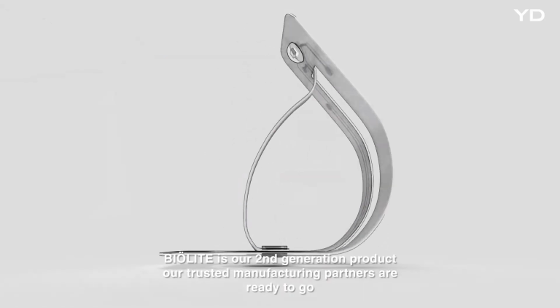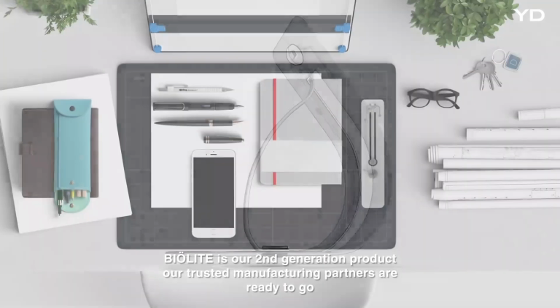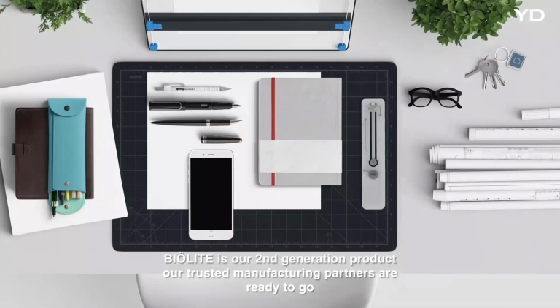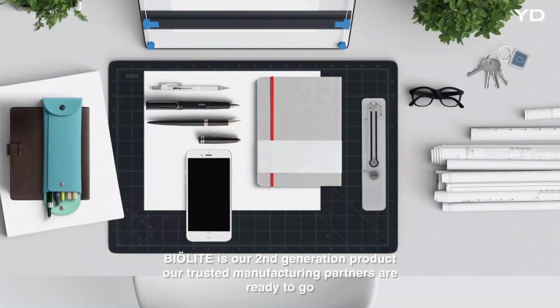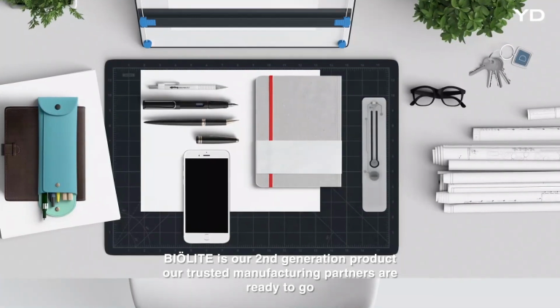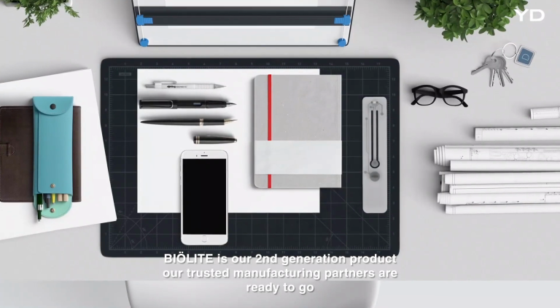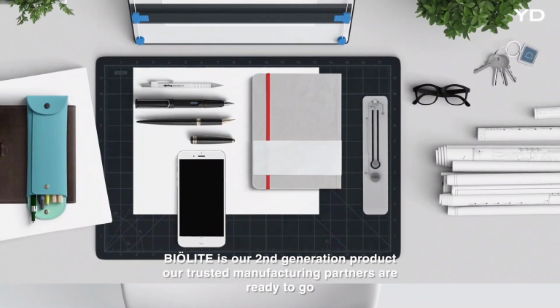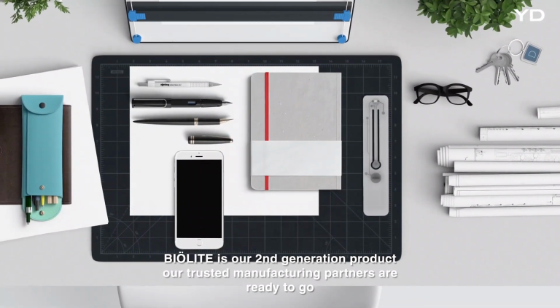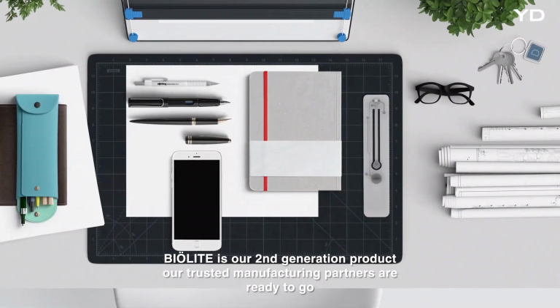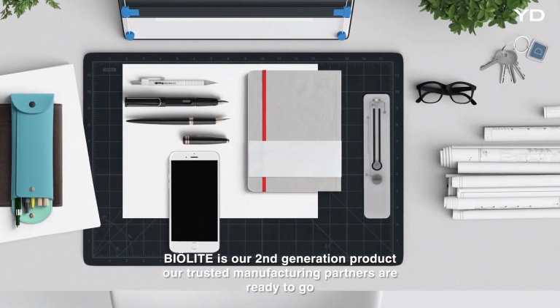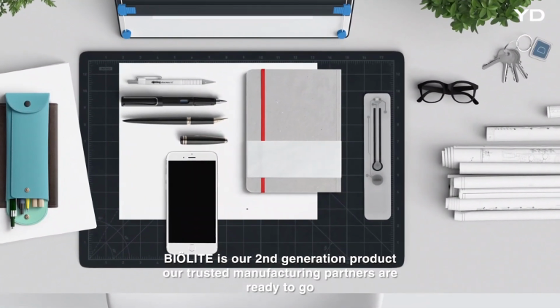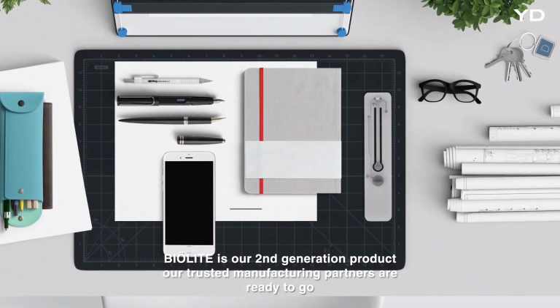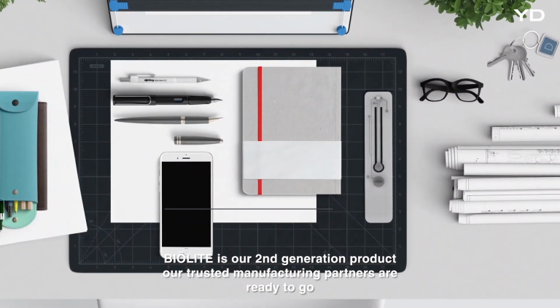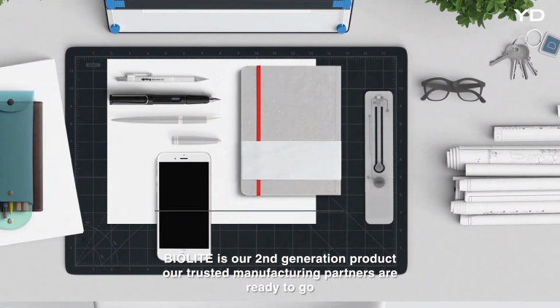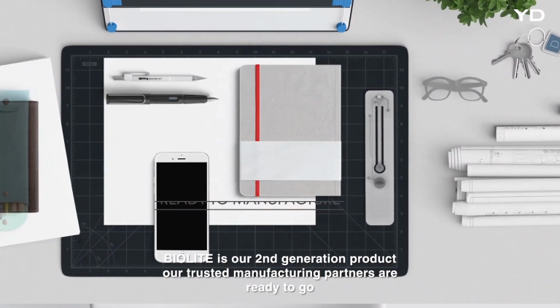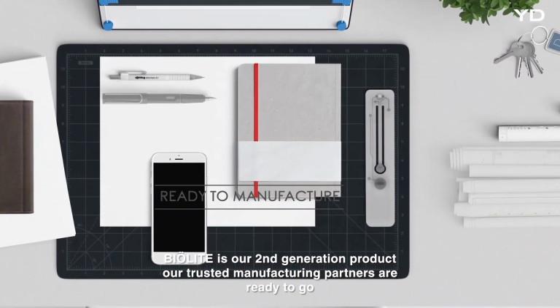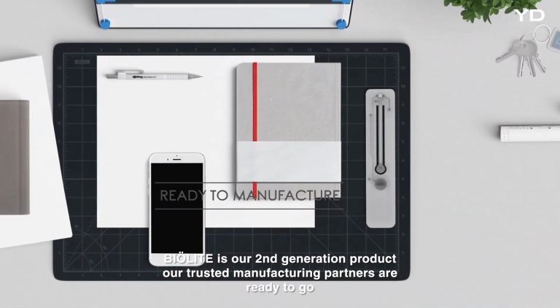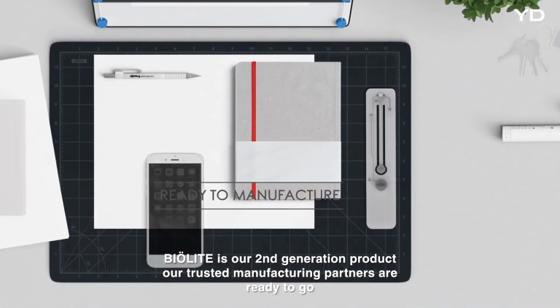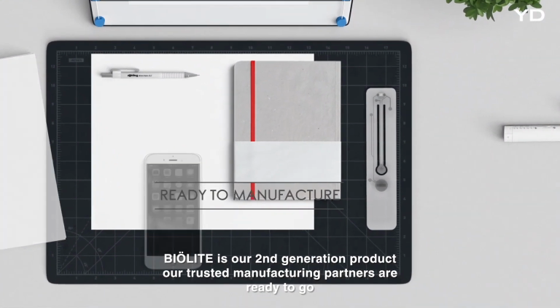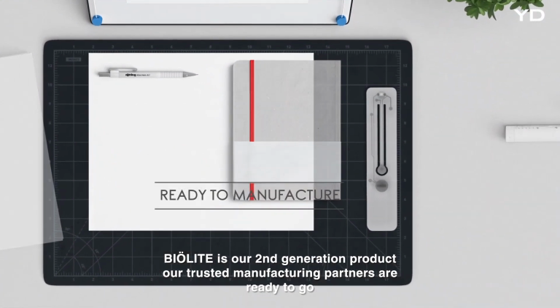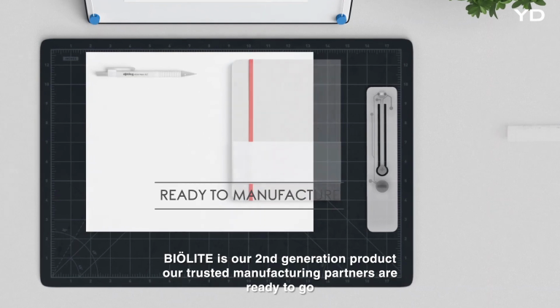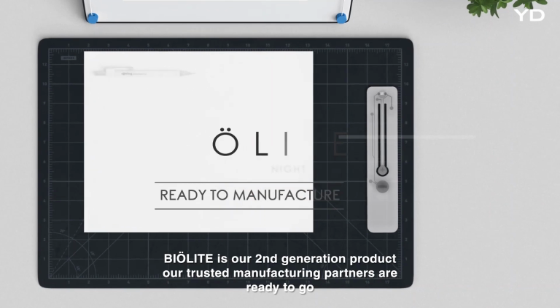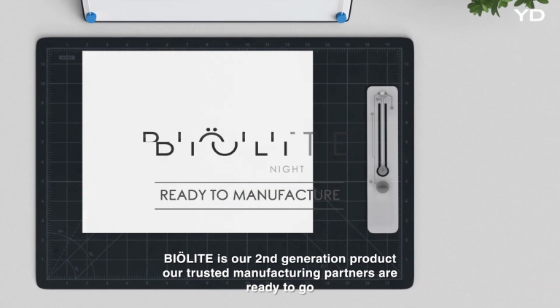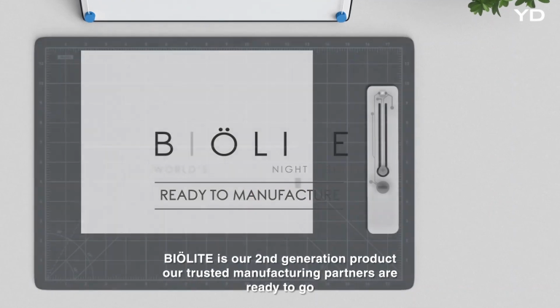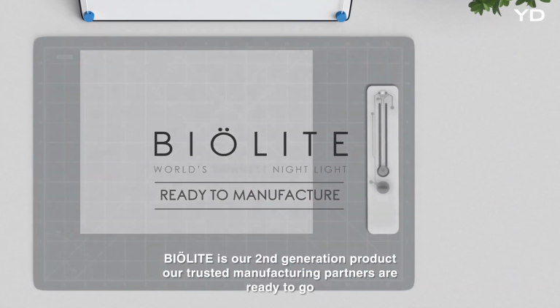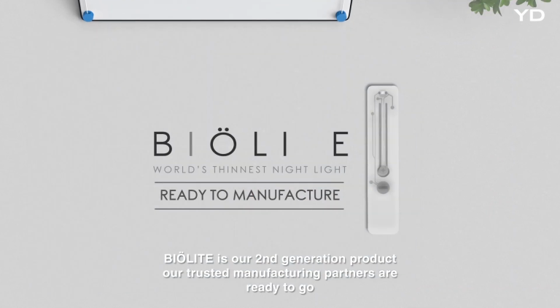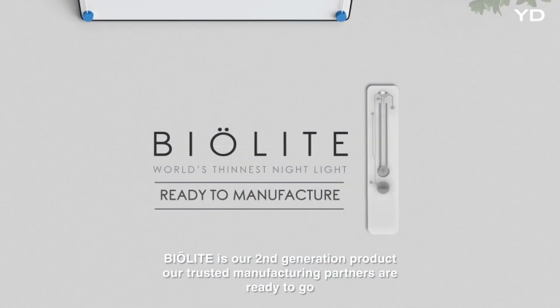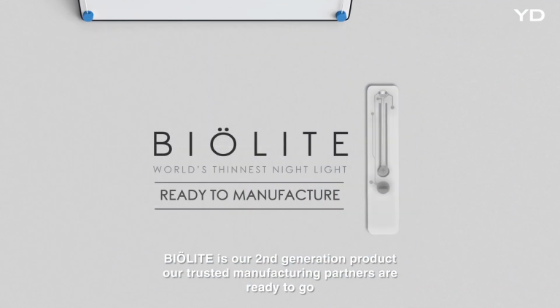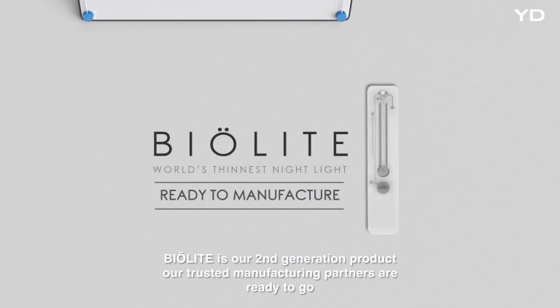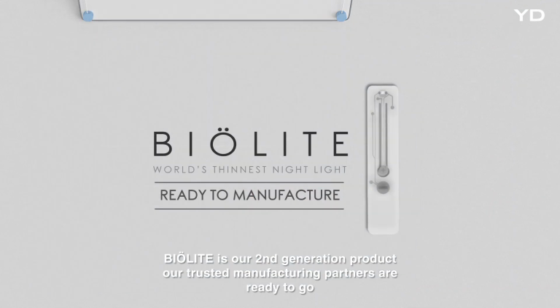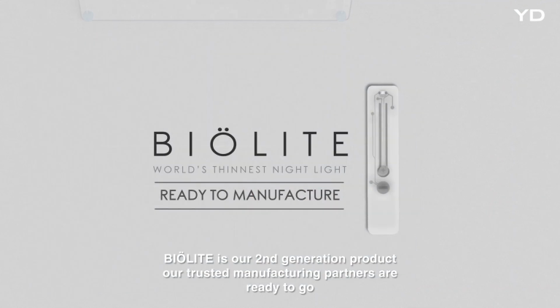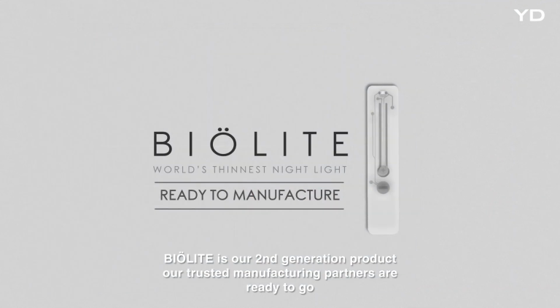BioLite is our second generation product, and our trusted manufacturing partners are ready to go.